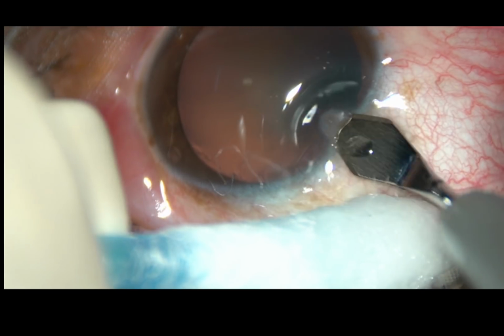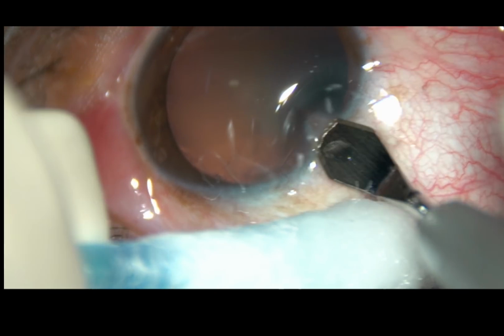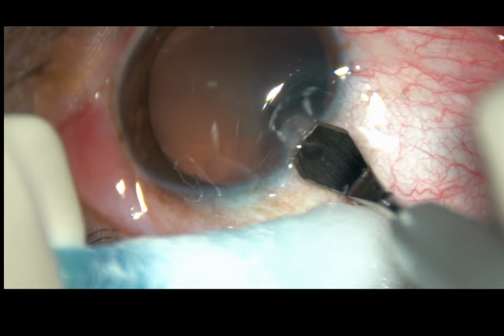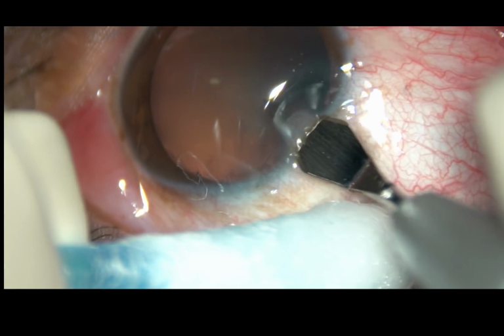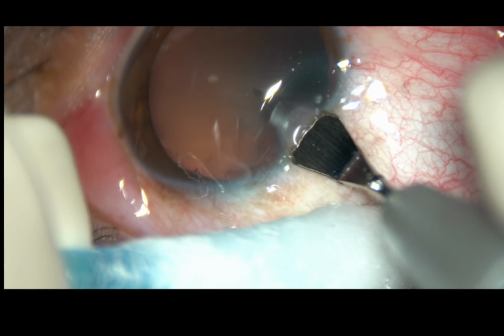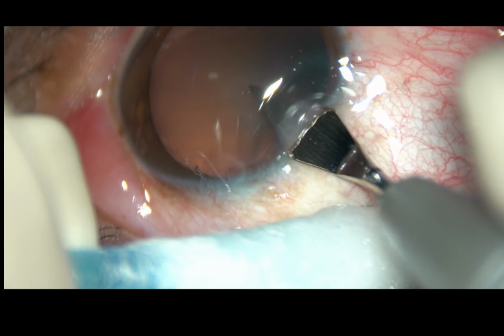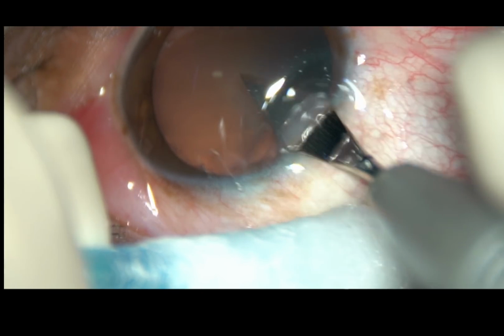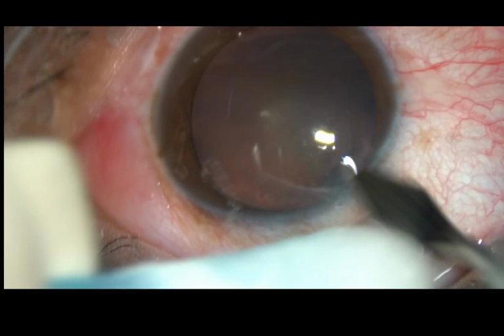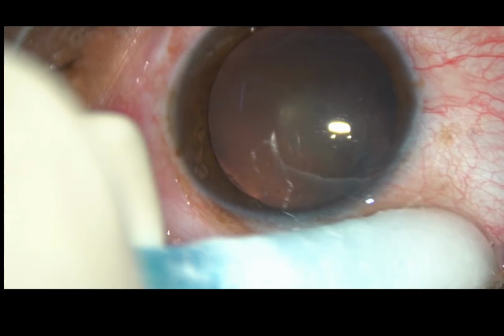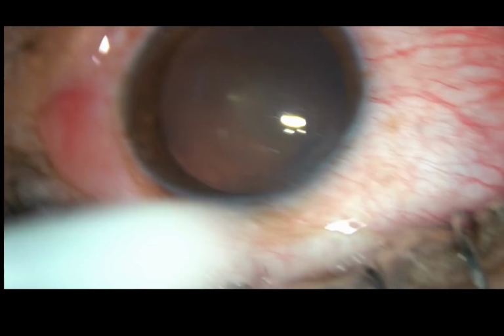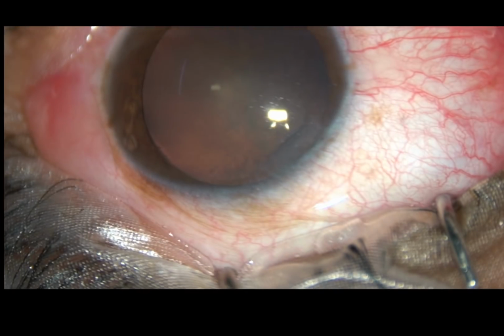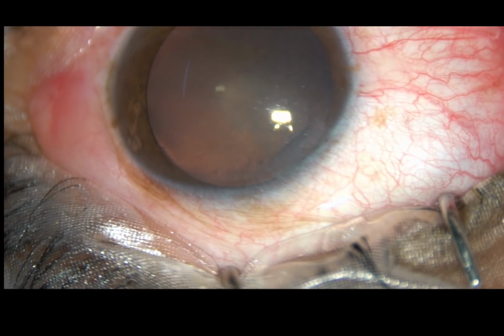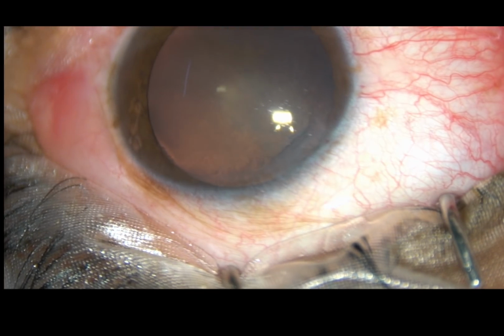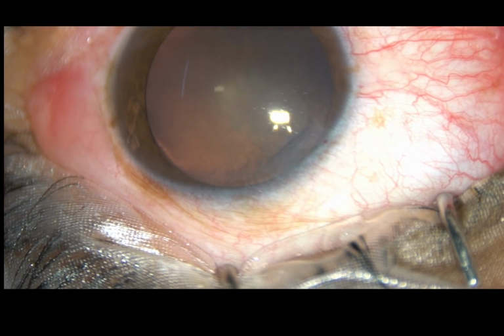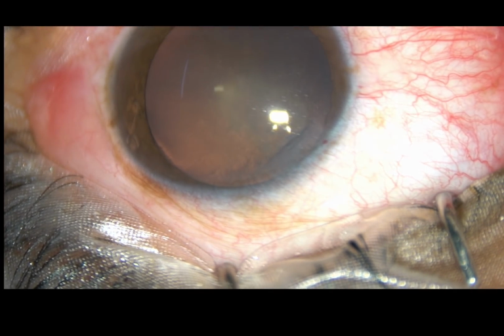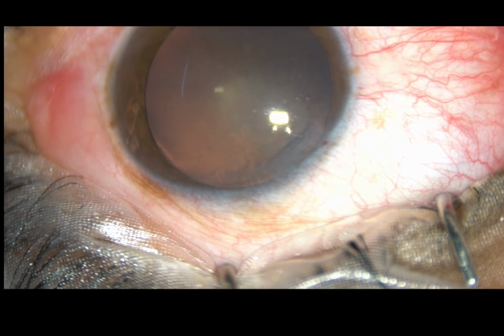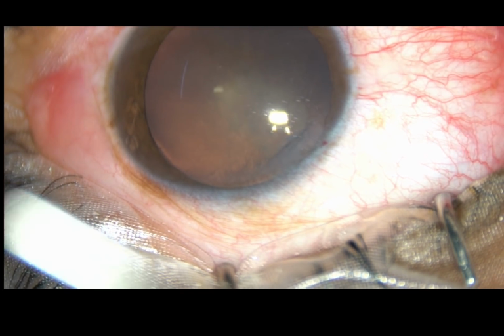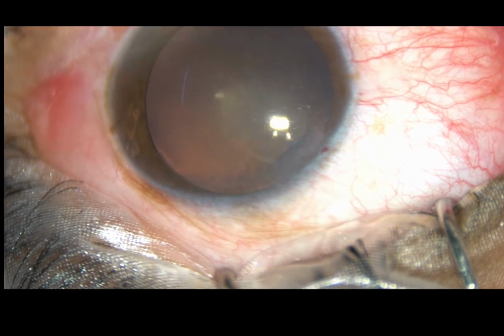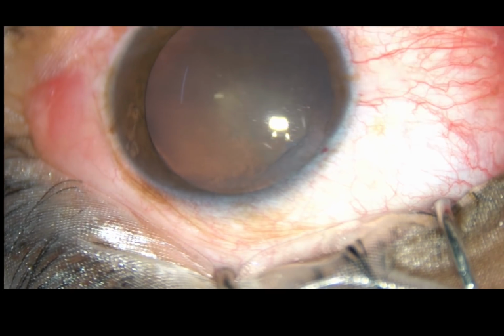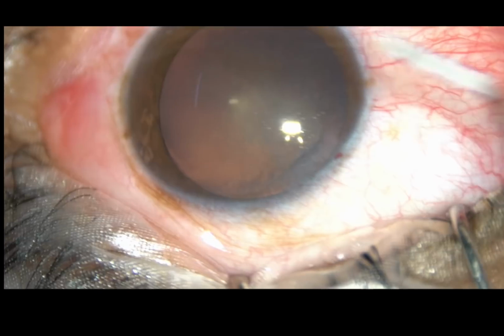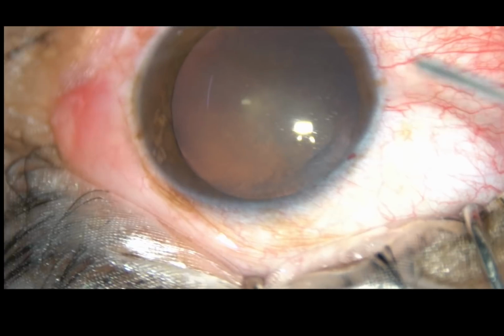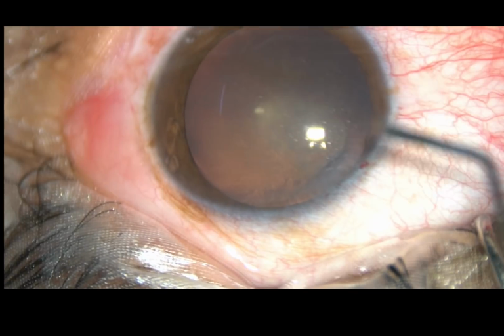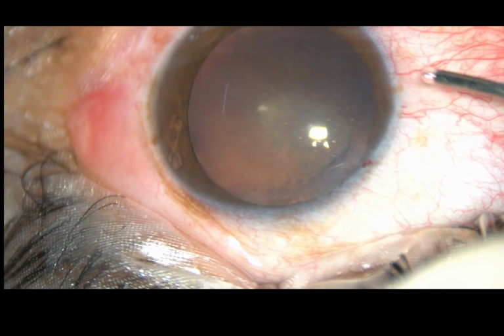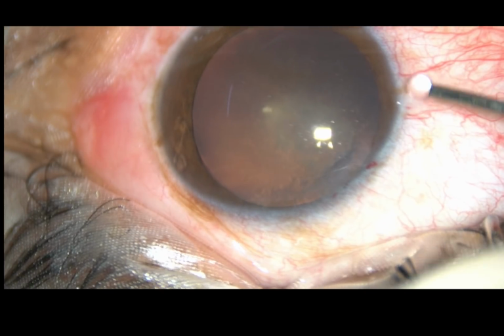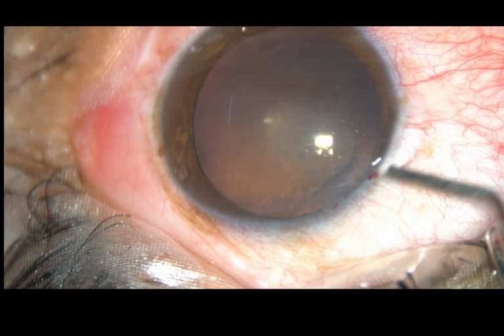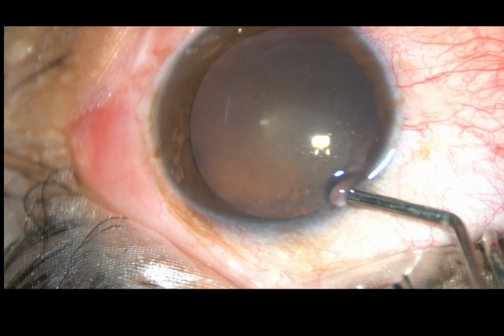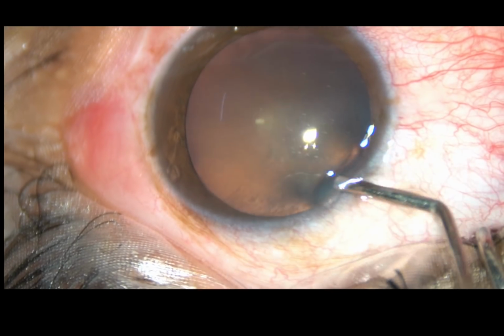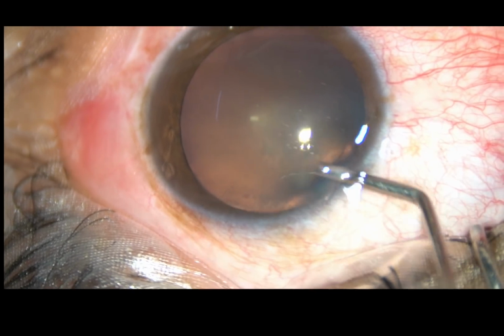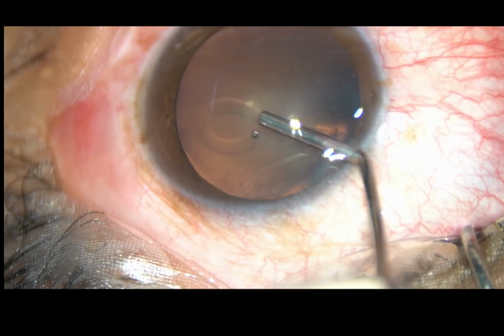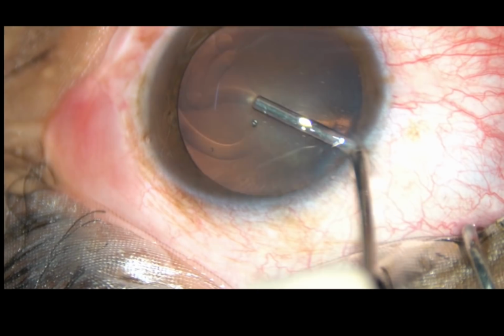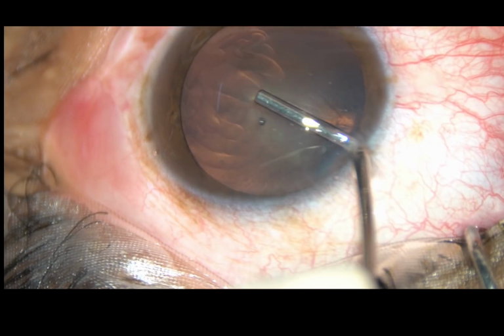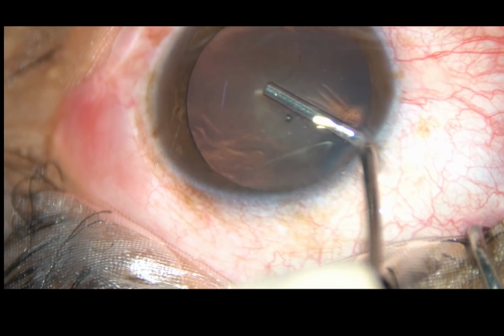This is the main incision on the posterior aspect of the limbus. It's a 2.8 mm incision.